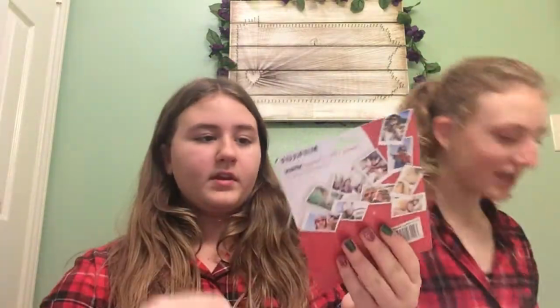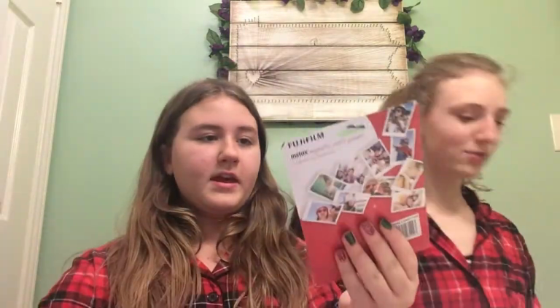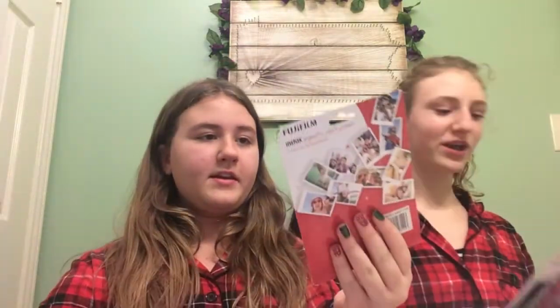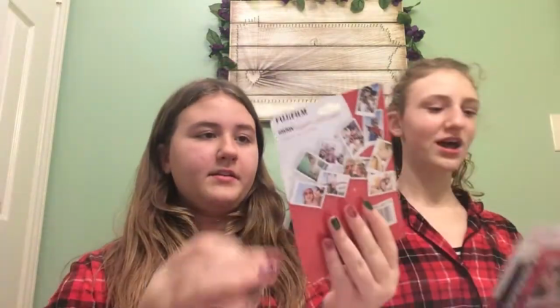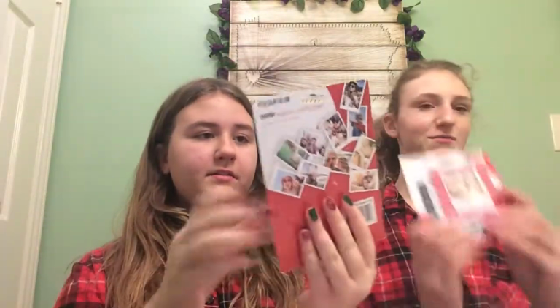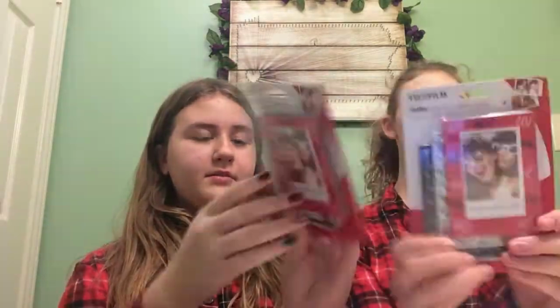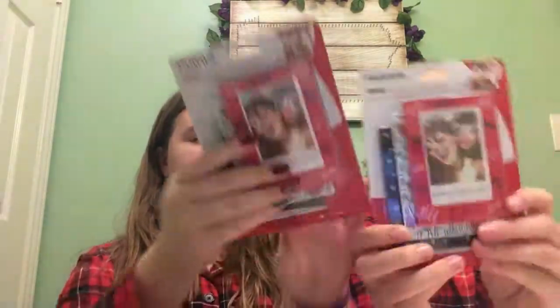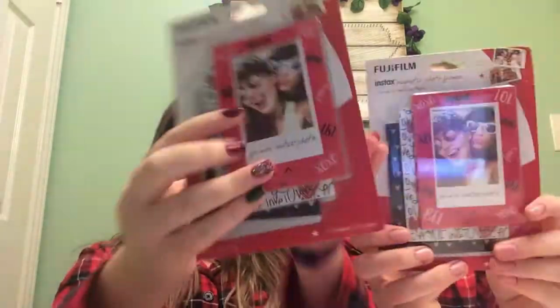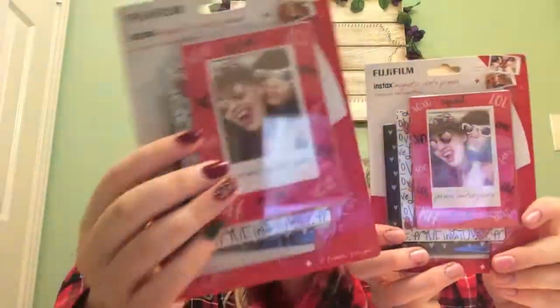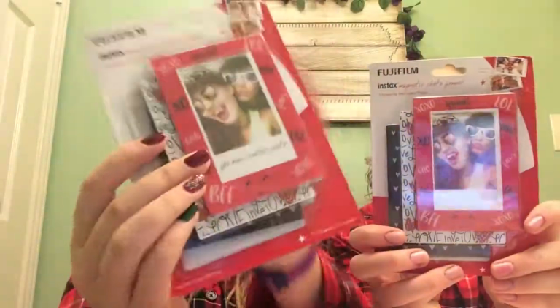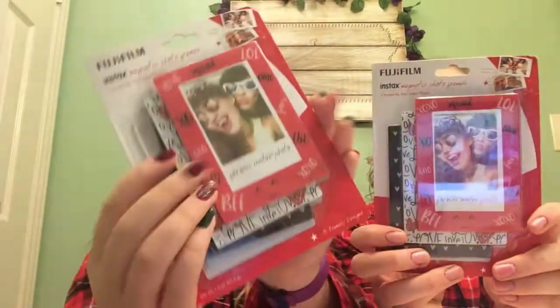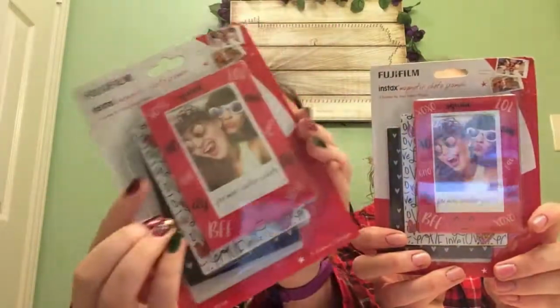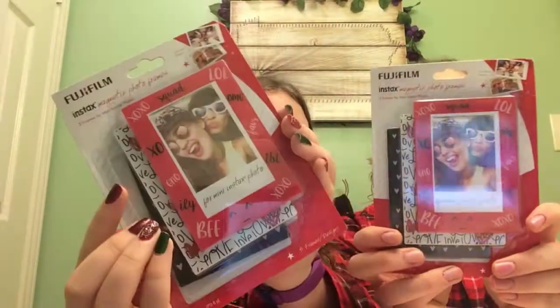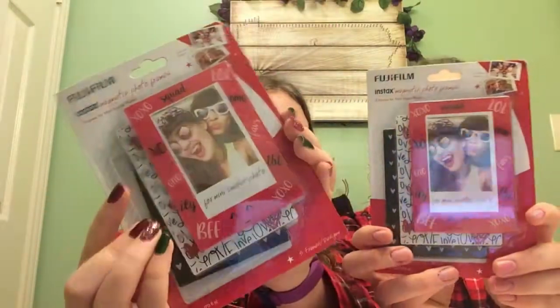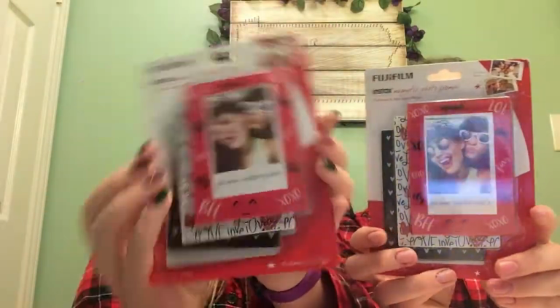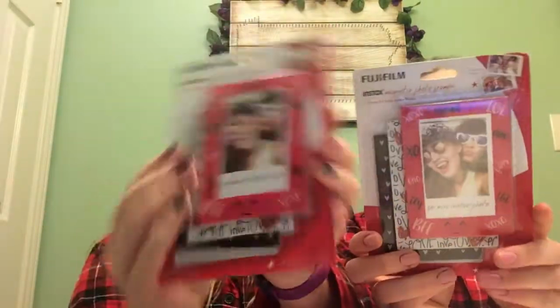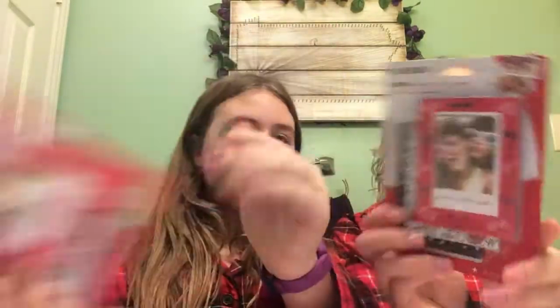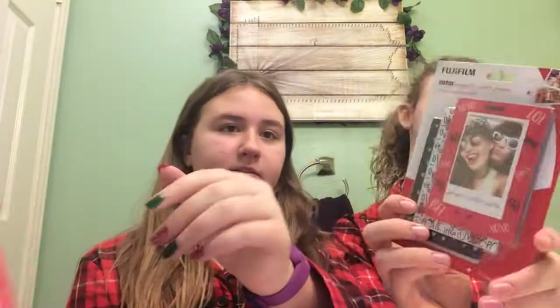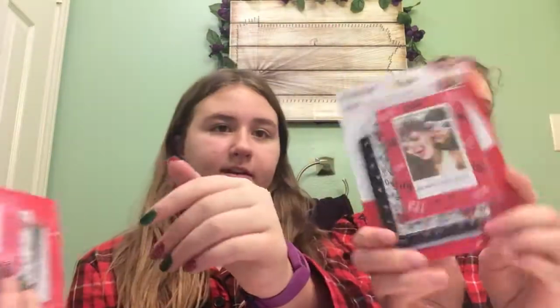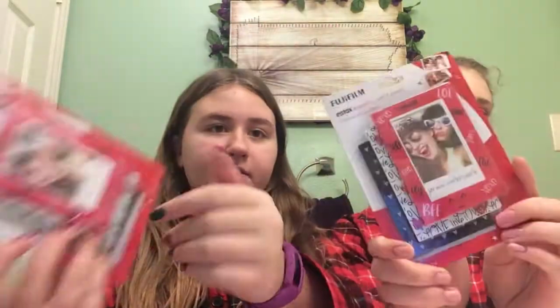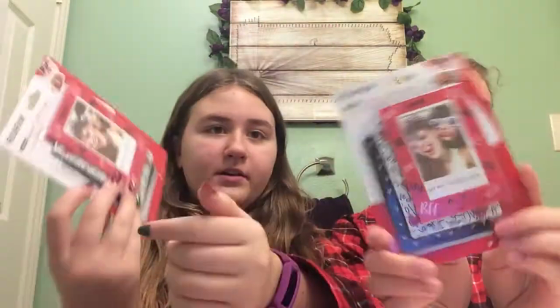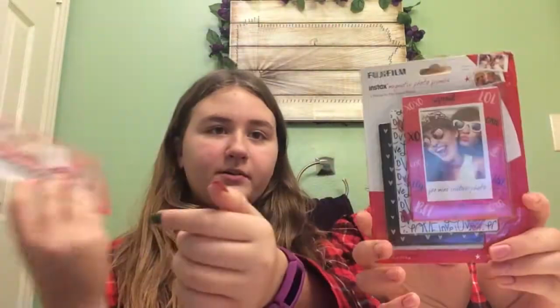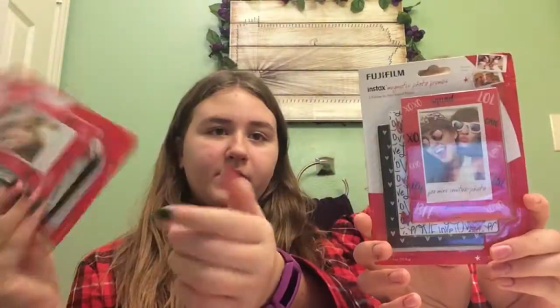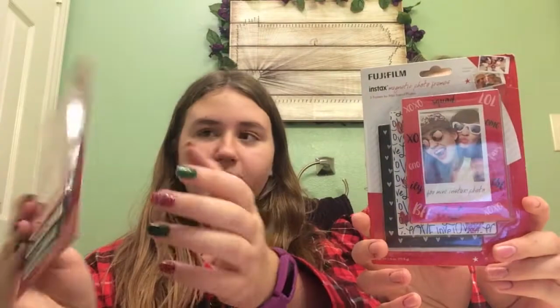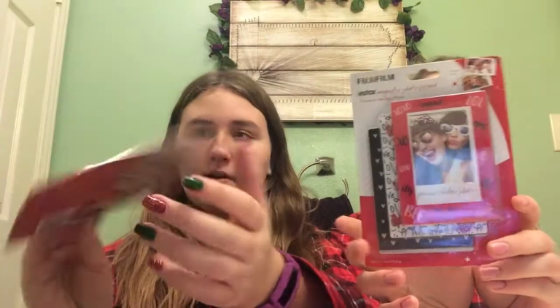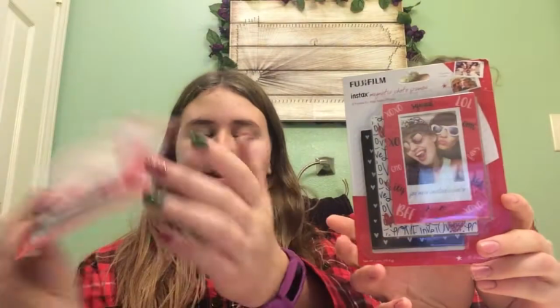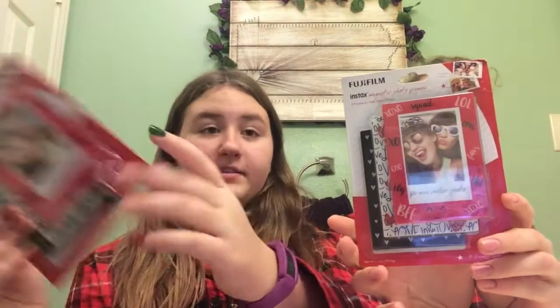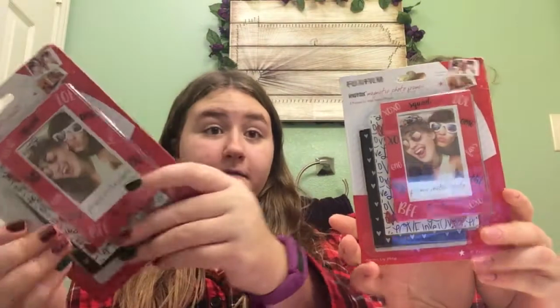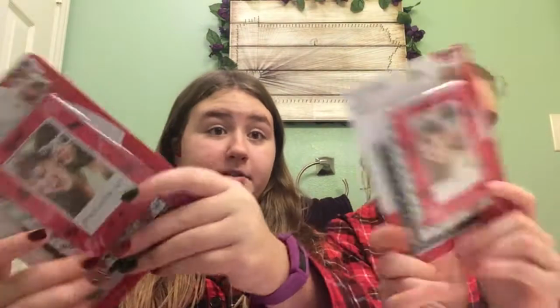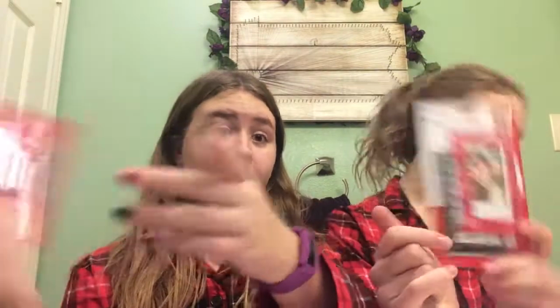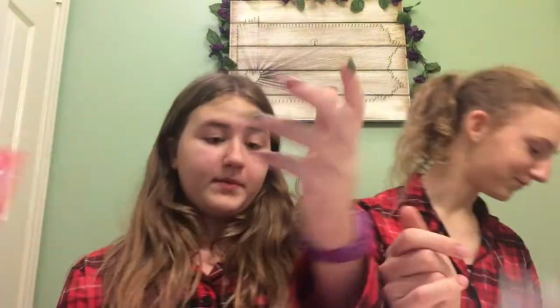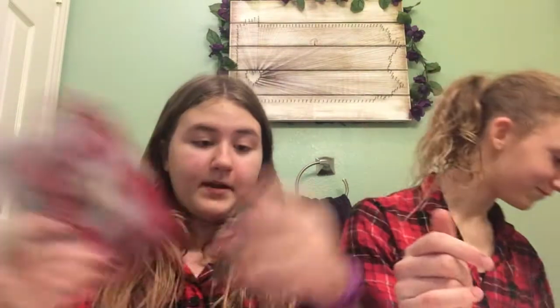And then we got more picture frames — XOXO, all that stuff.